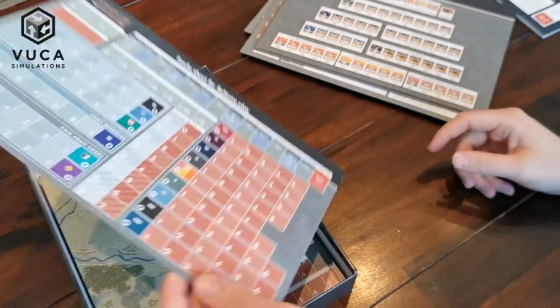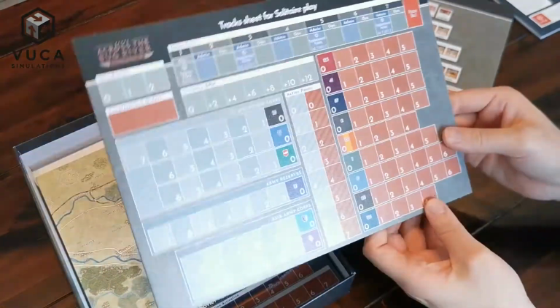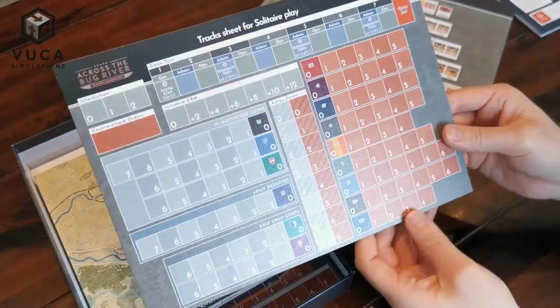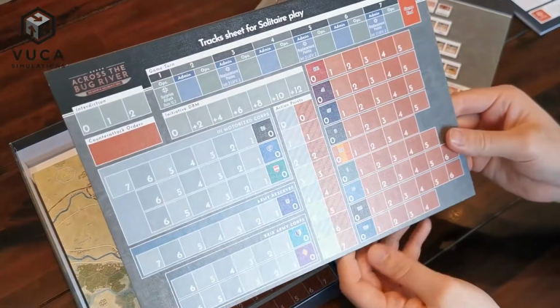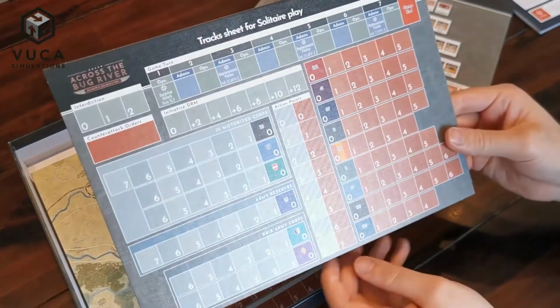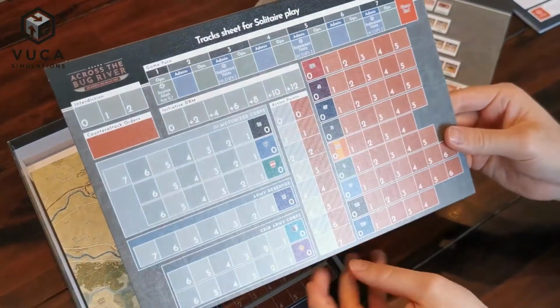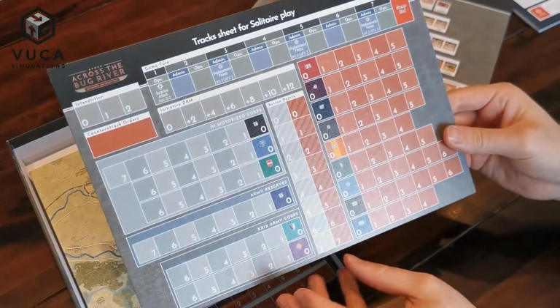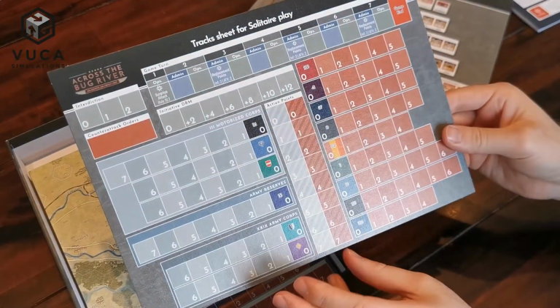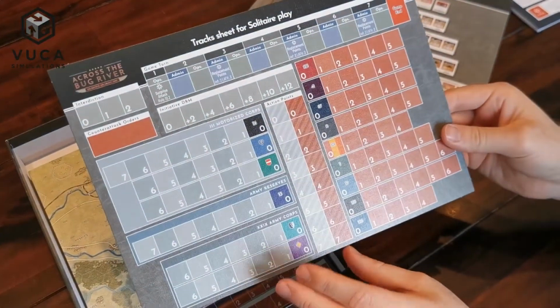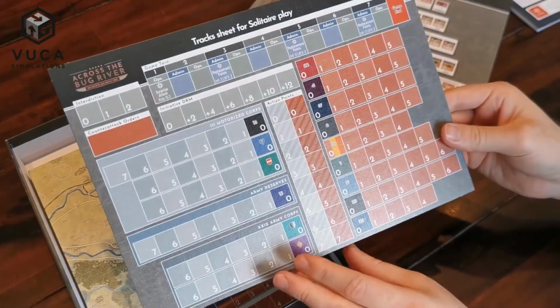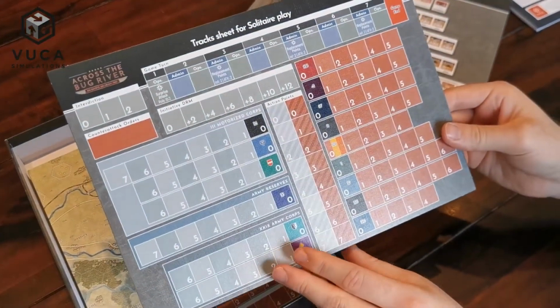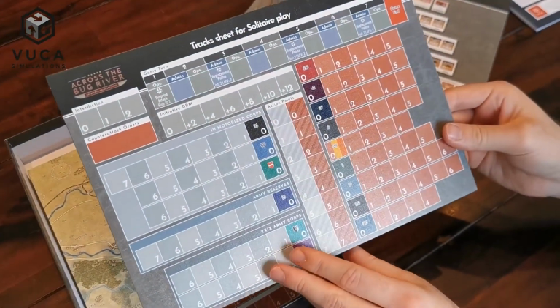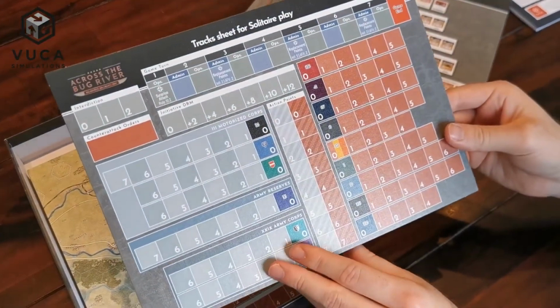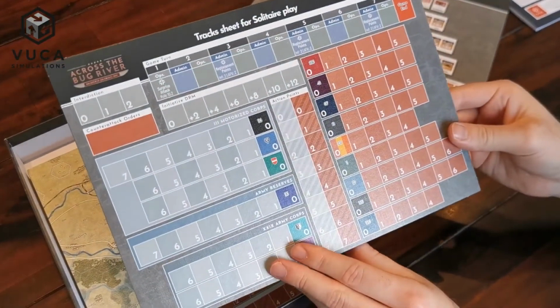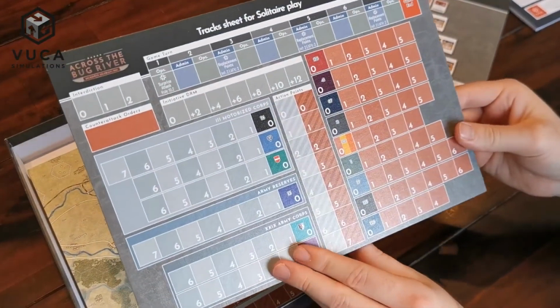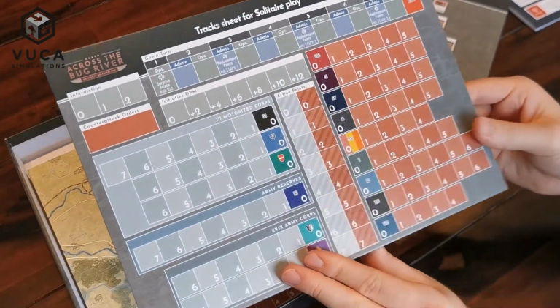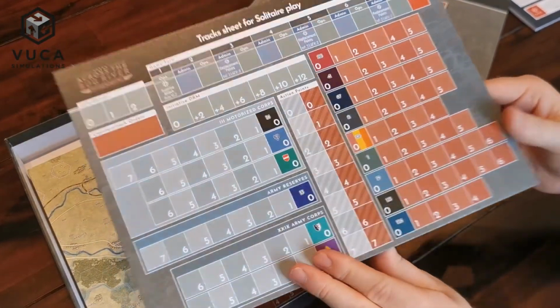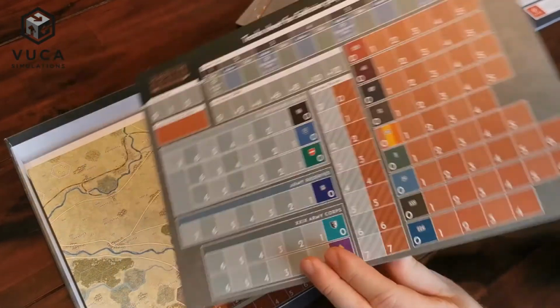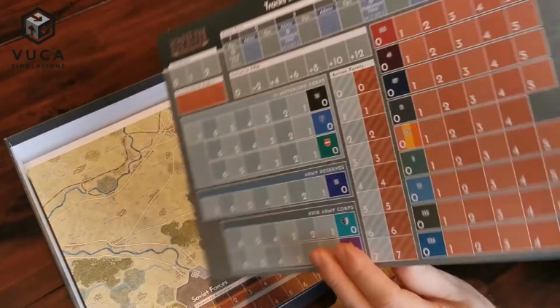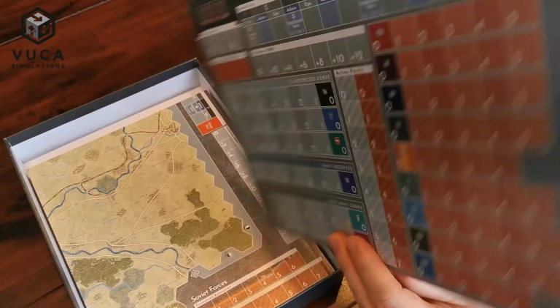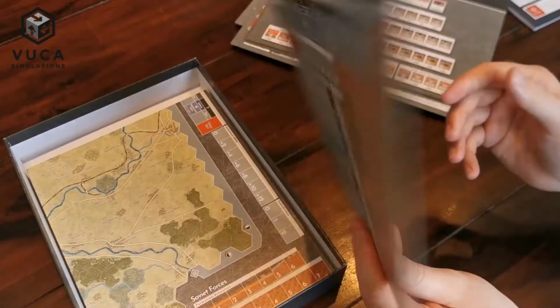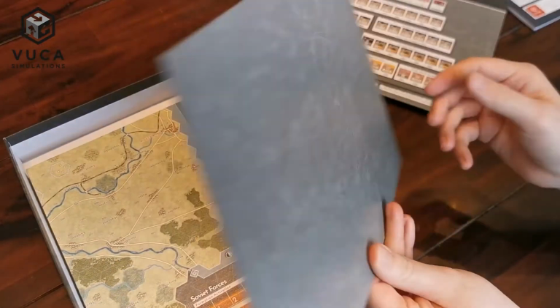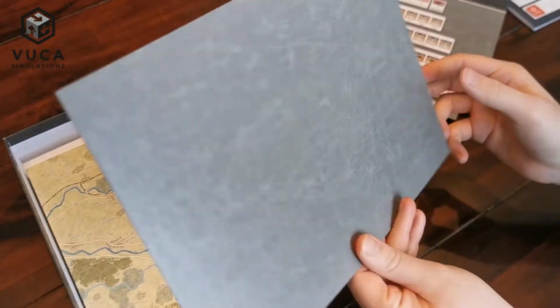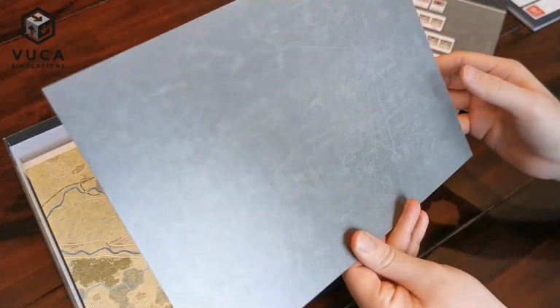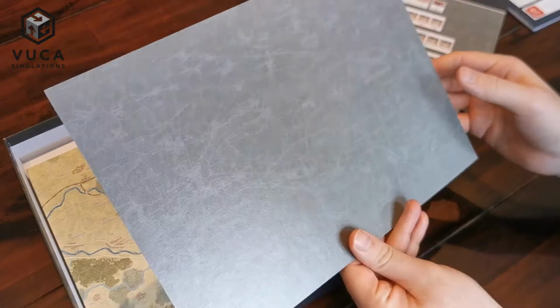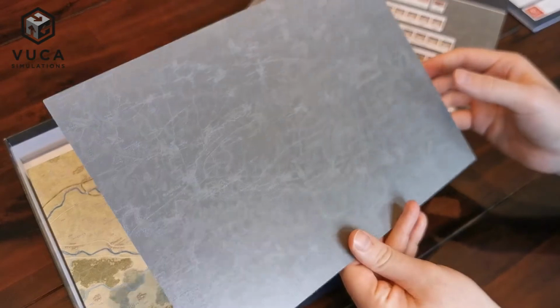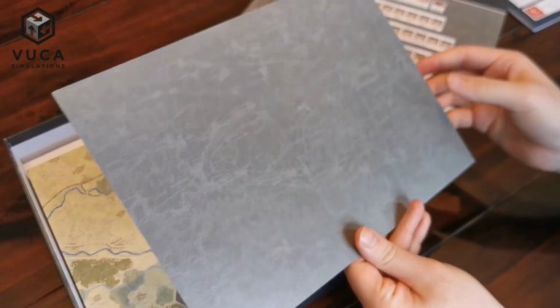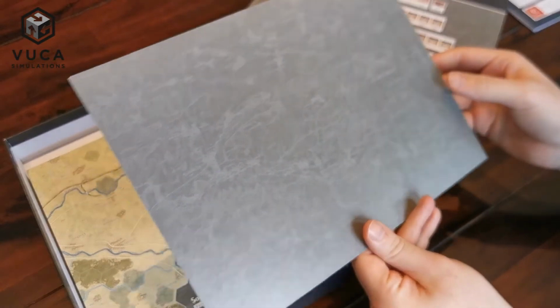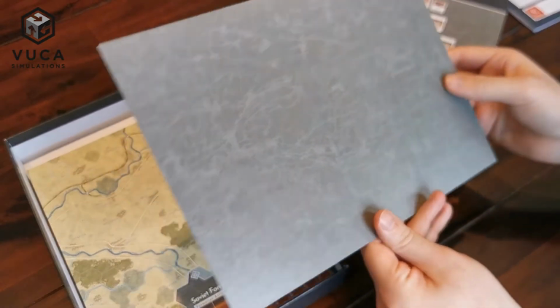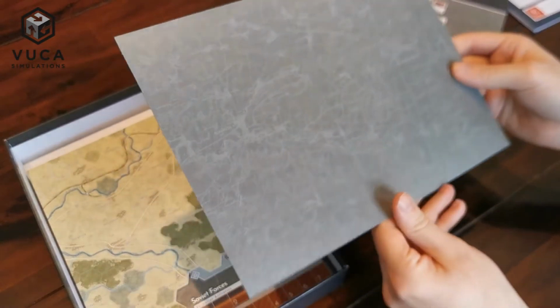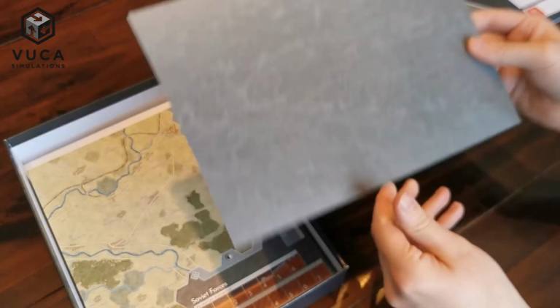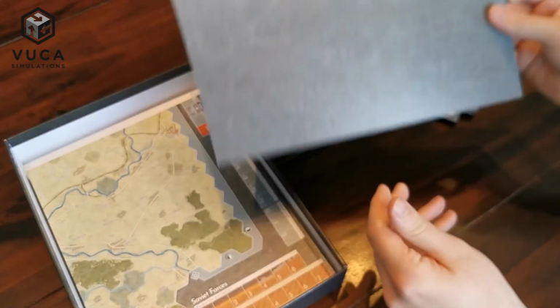New in this series is the special track sheet, which can be used optionally to enhance solitaire playability.